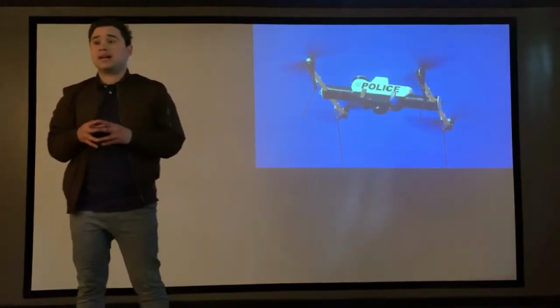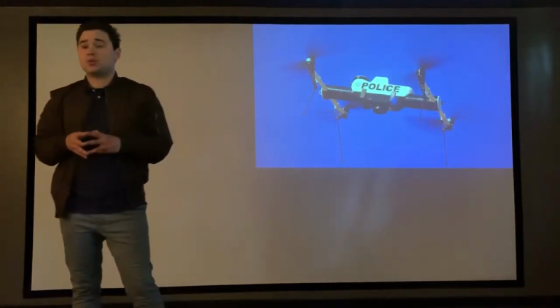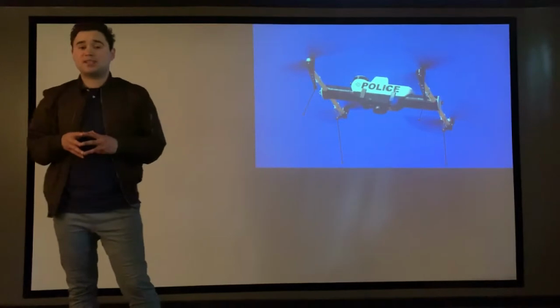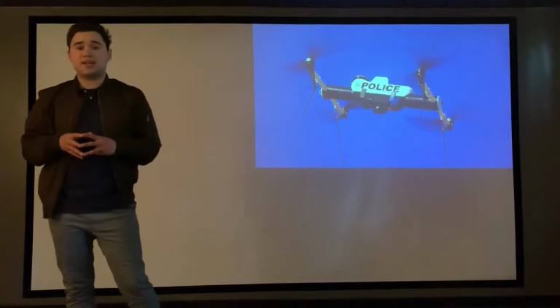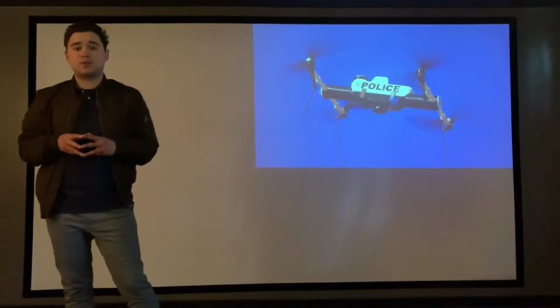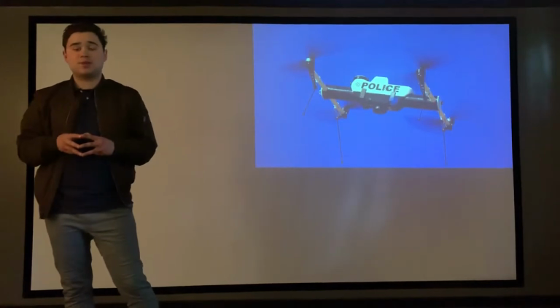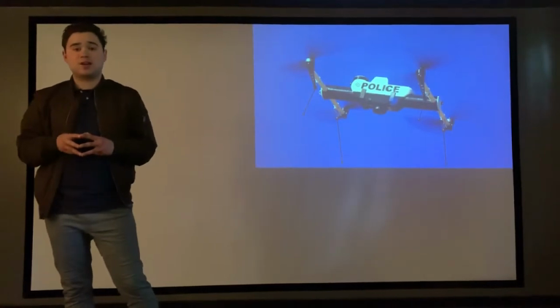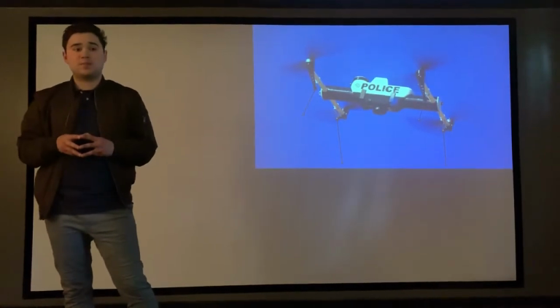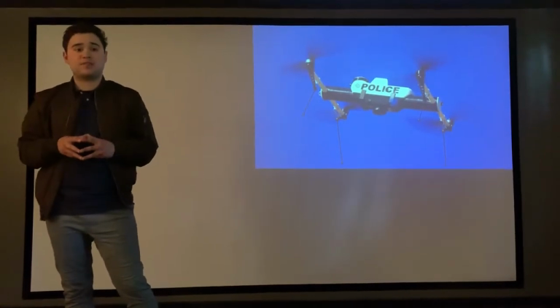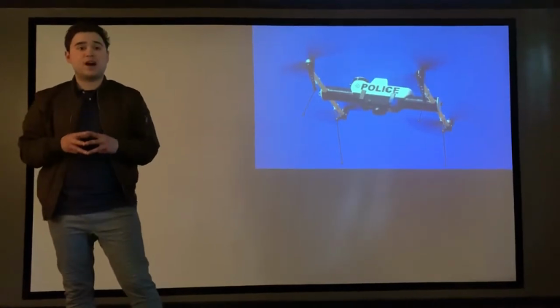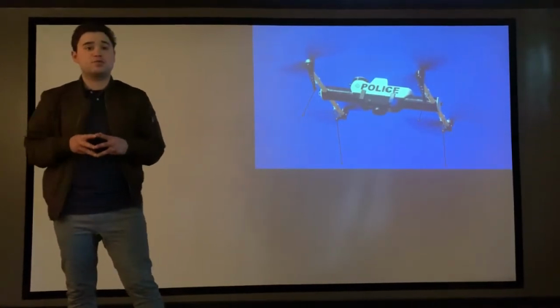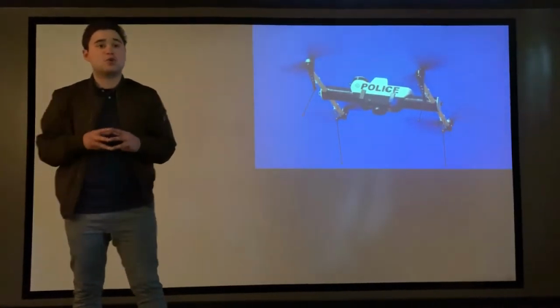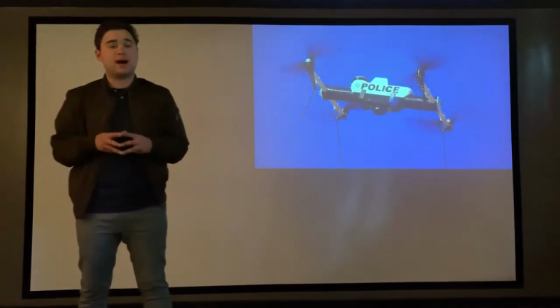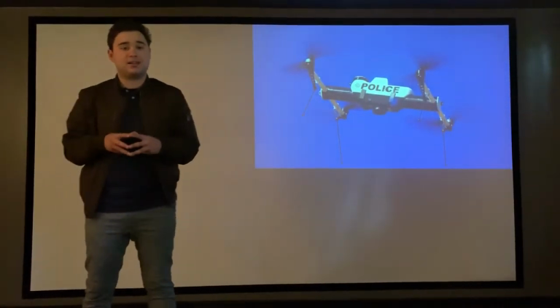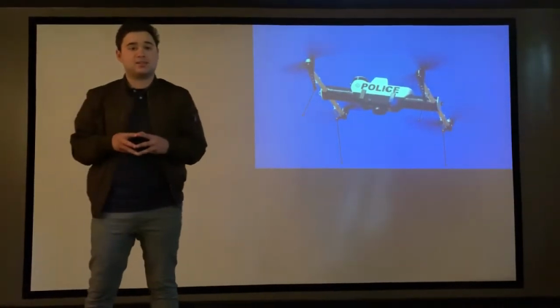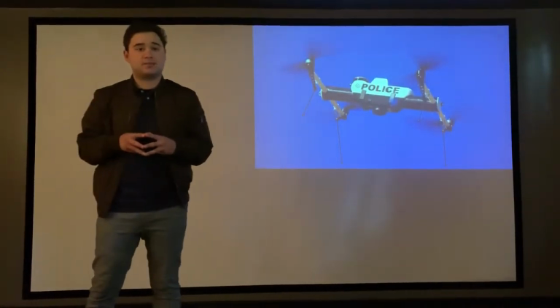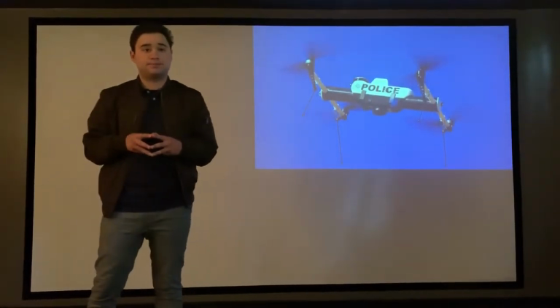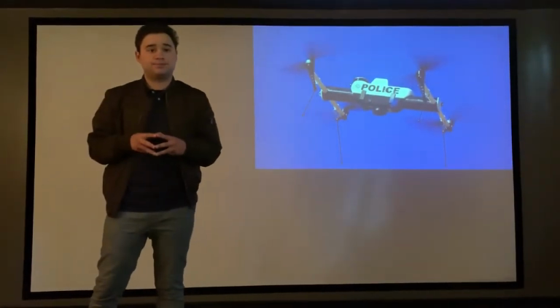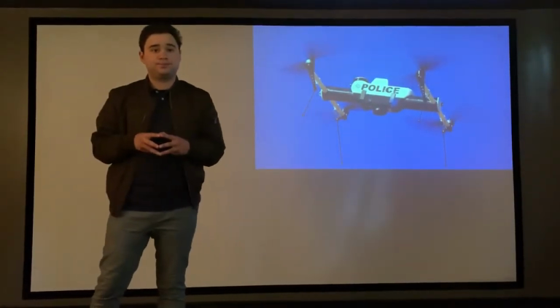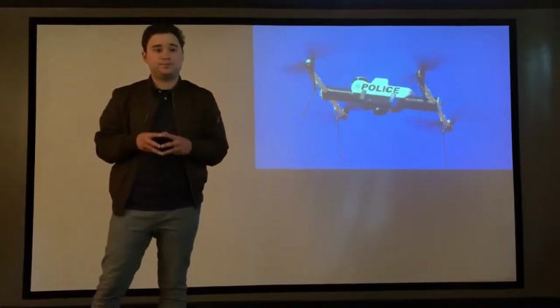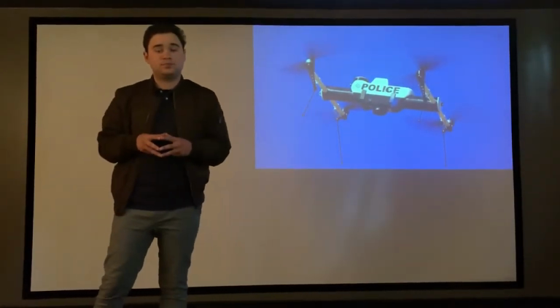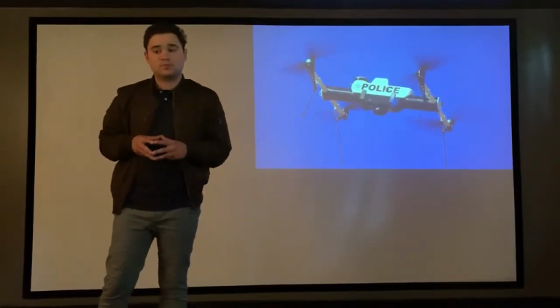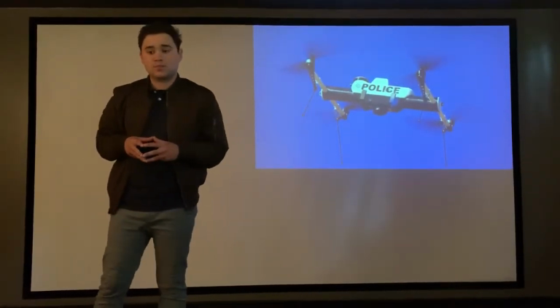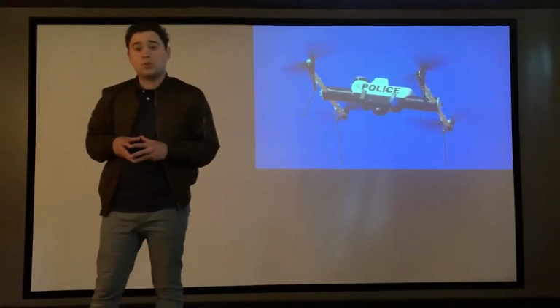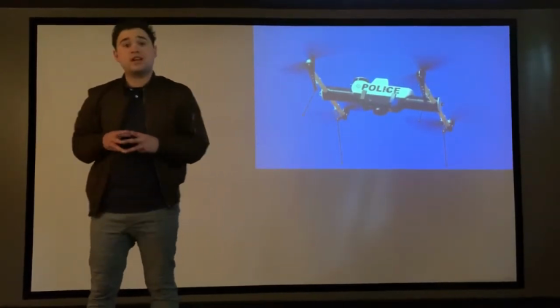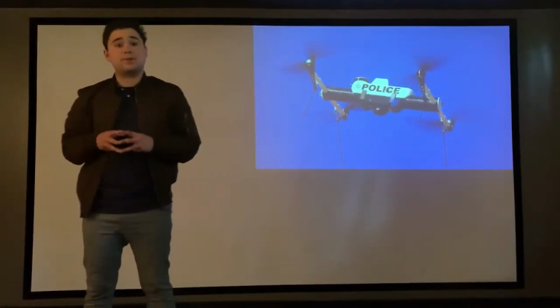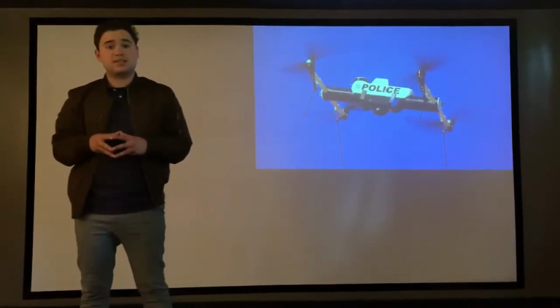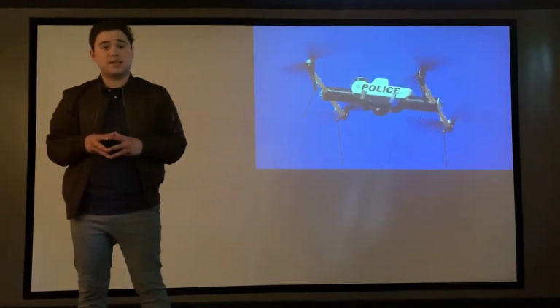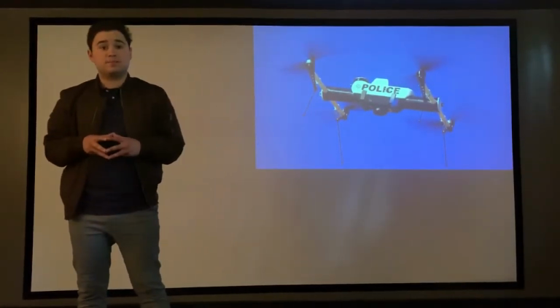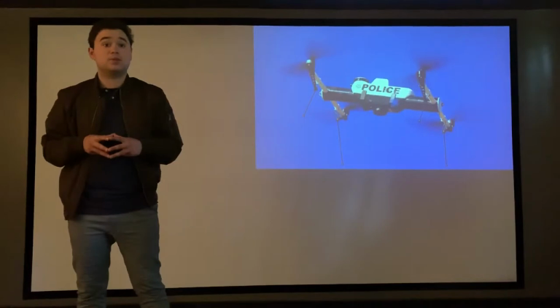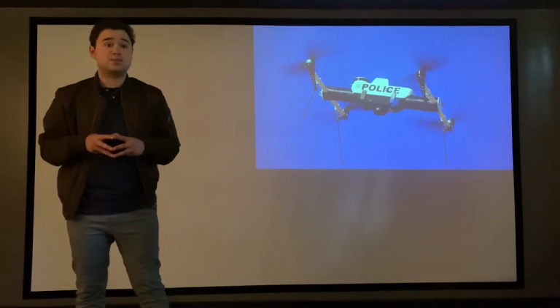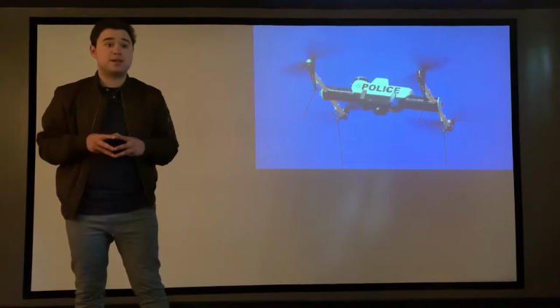That is why today I'm going to be talking about the value of drone pilots. With that being said, let's begin.